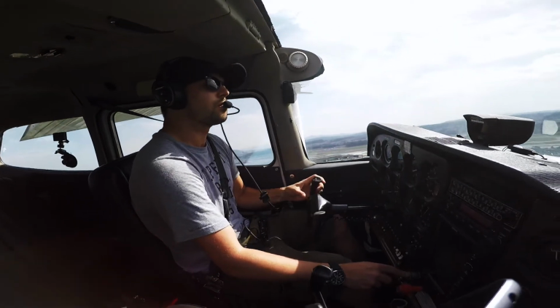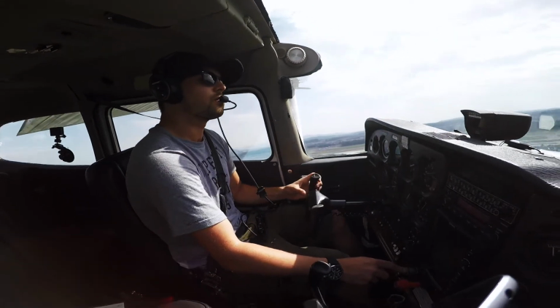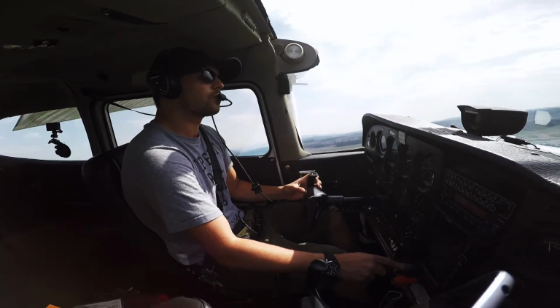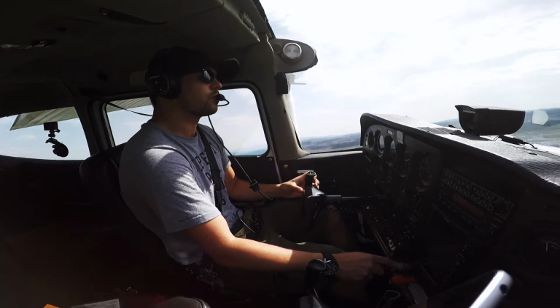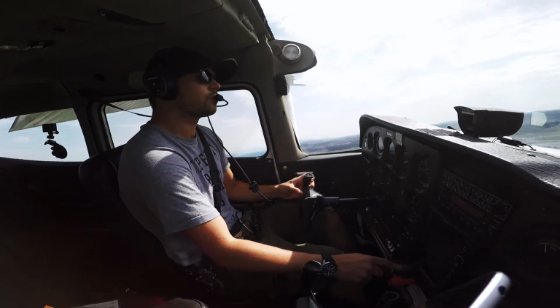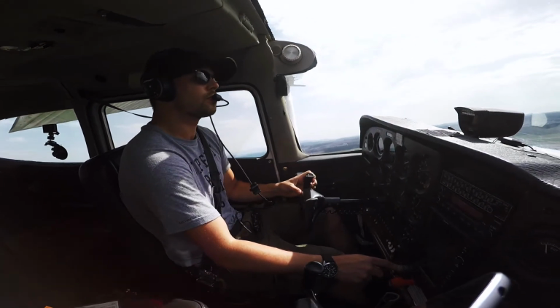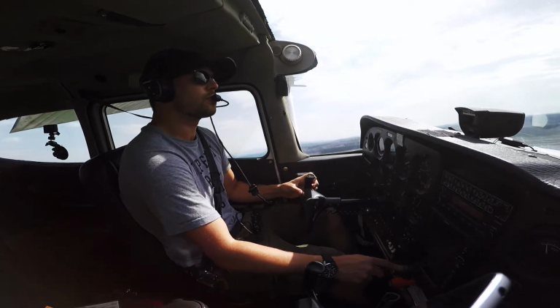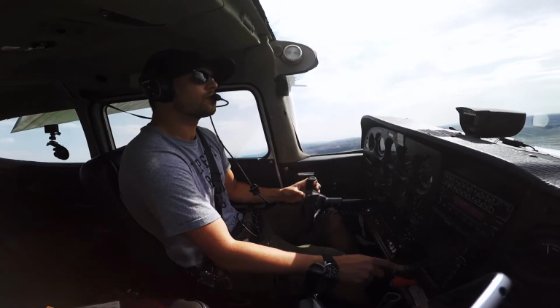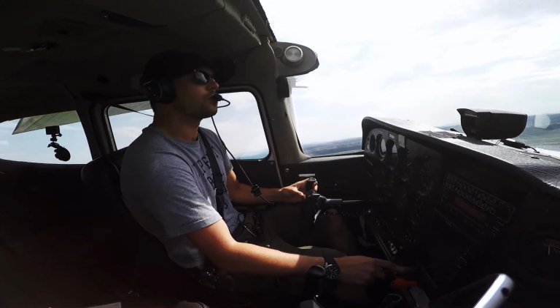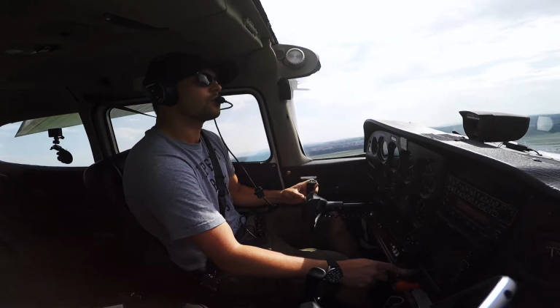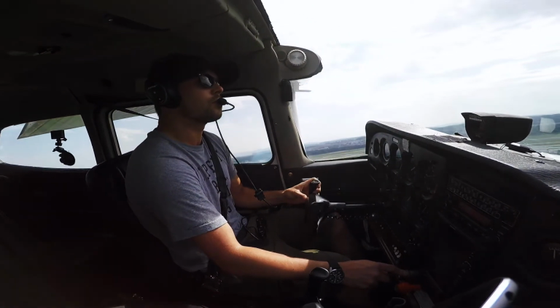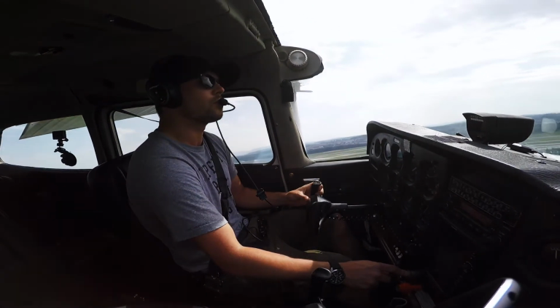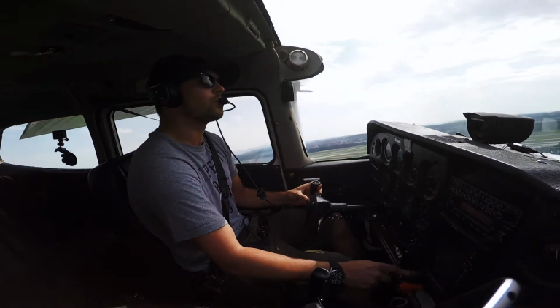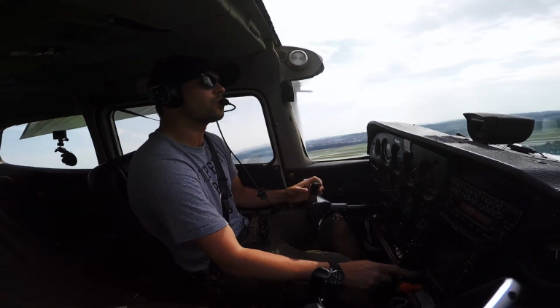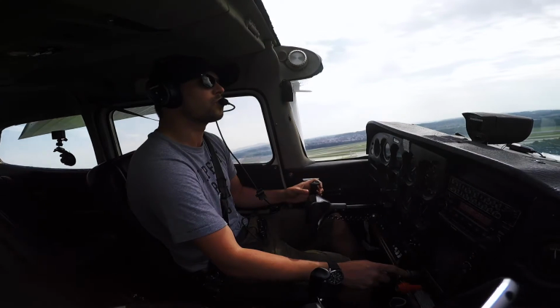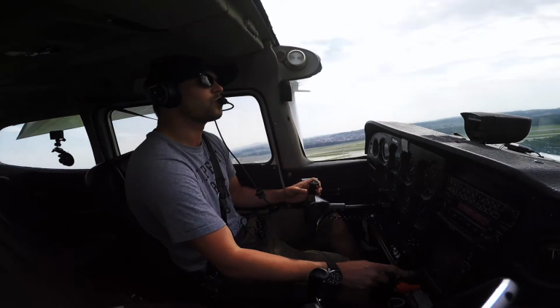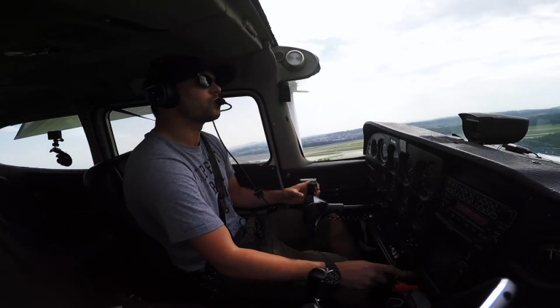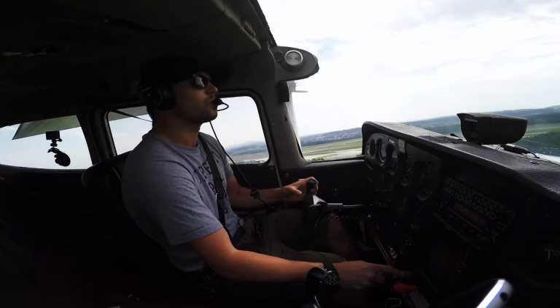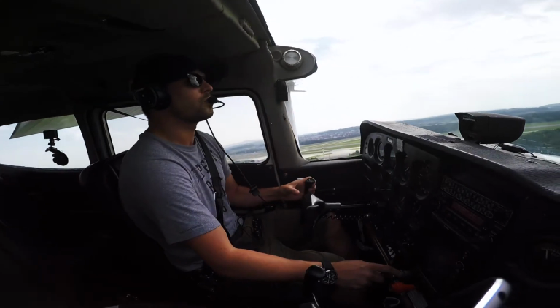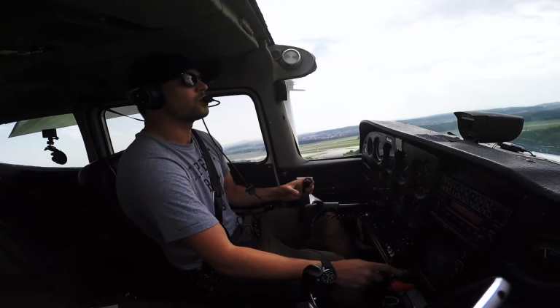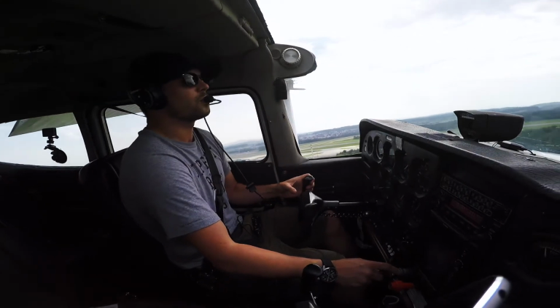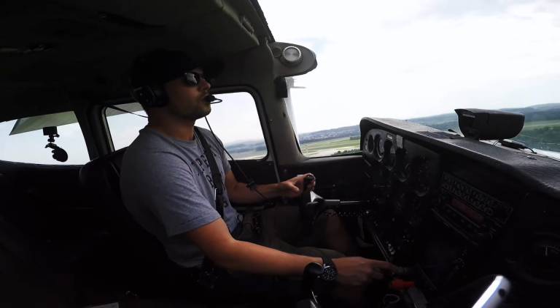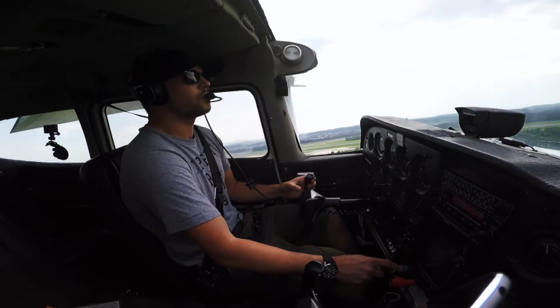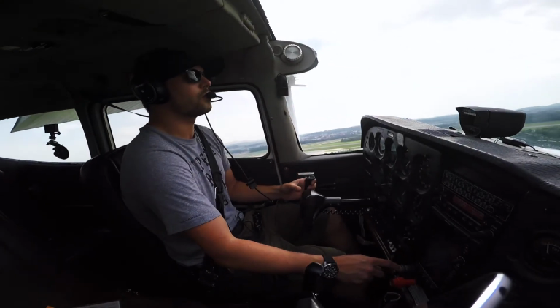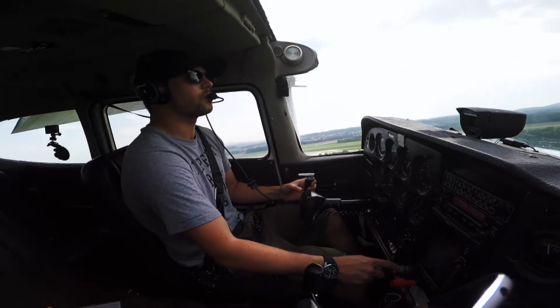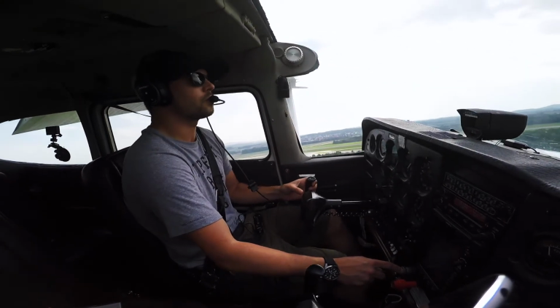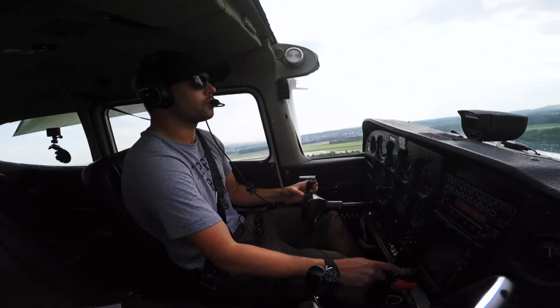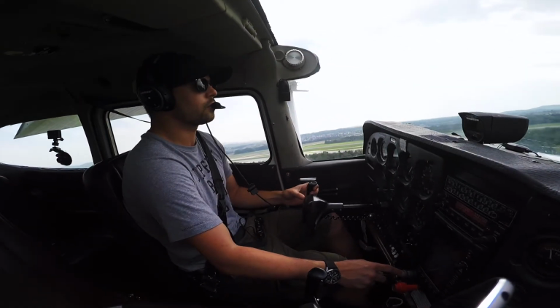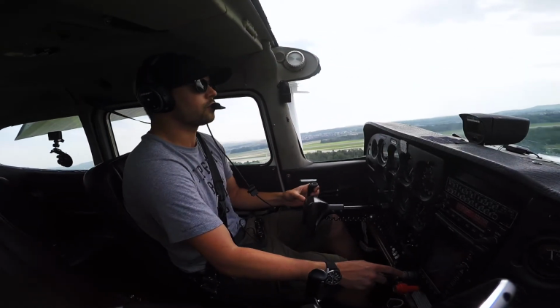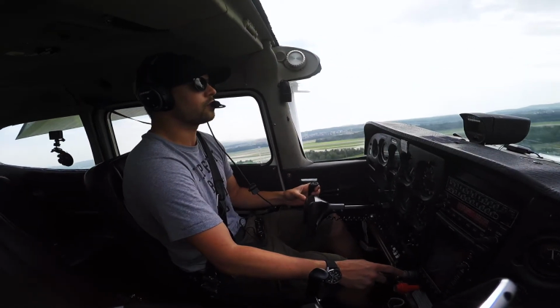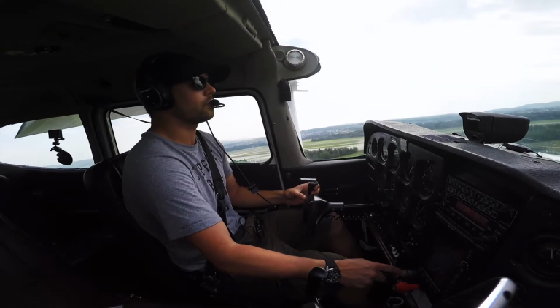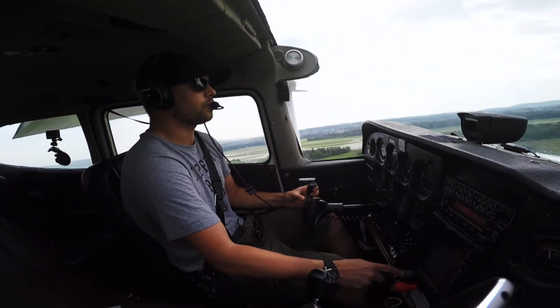Rotemro Charlie, Lima Hotel, the wind 330 degrees, 6 knots, runway 32, clear to land. All right, 32, clear to land, Hotel Lima Hotel.